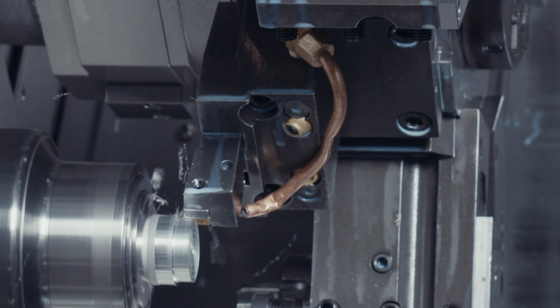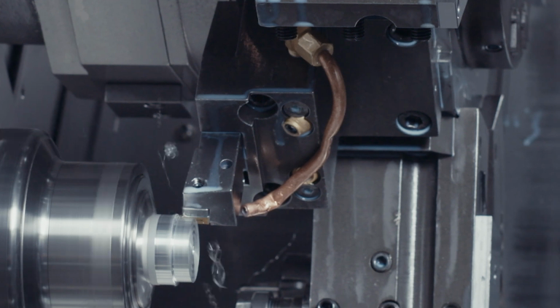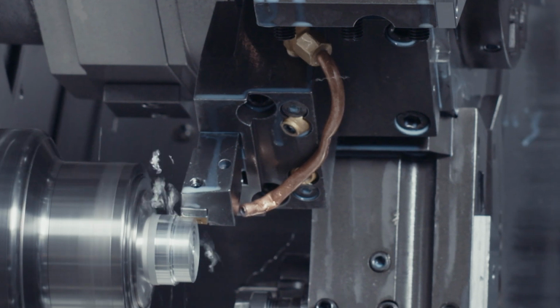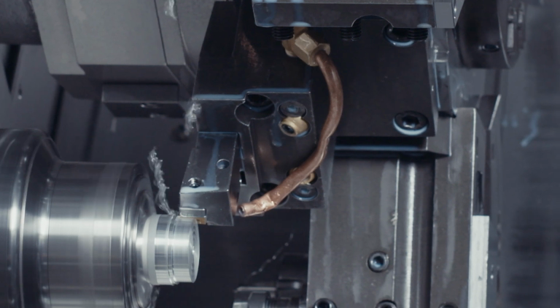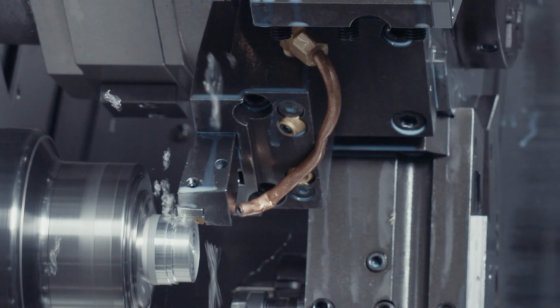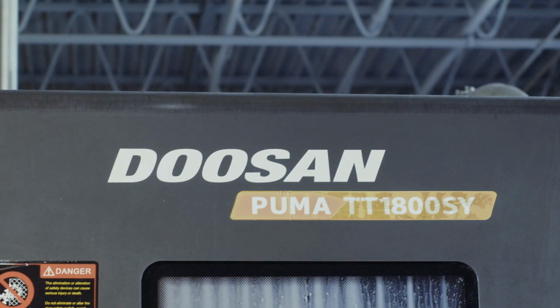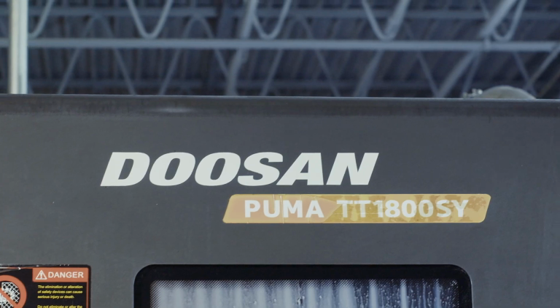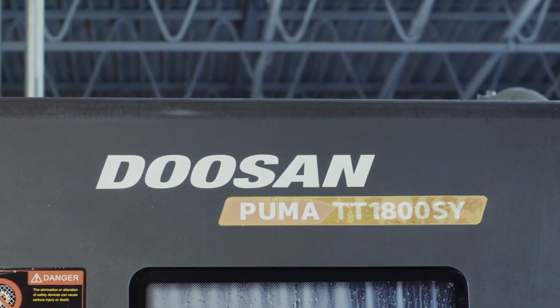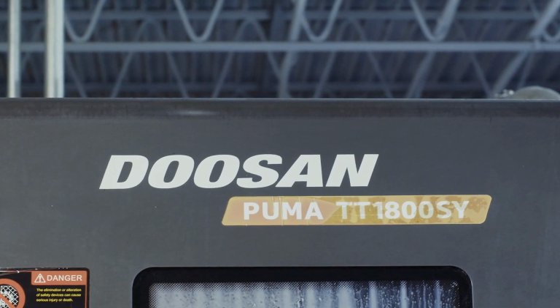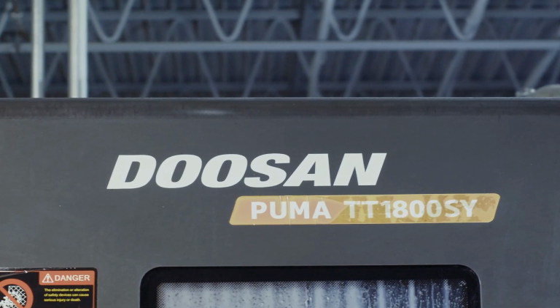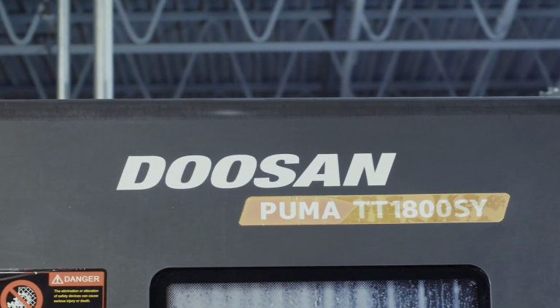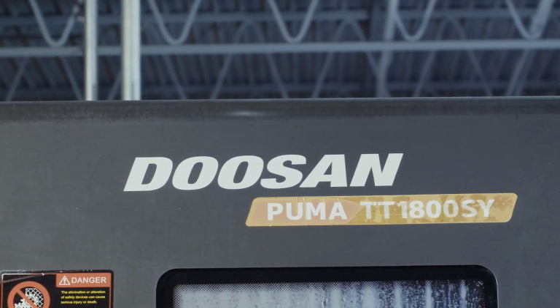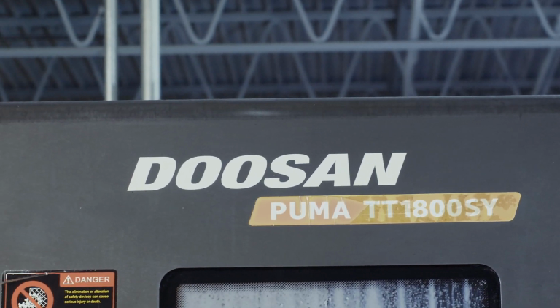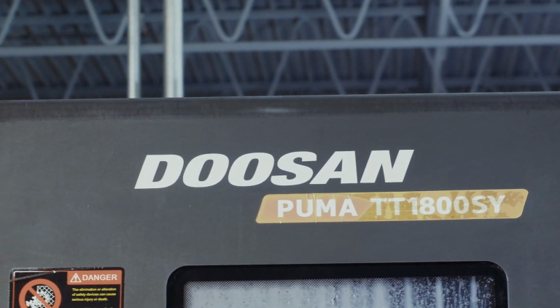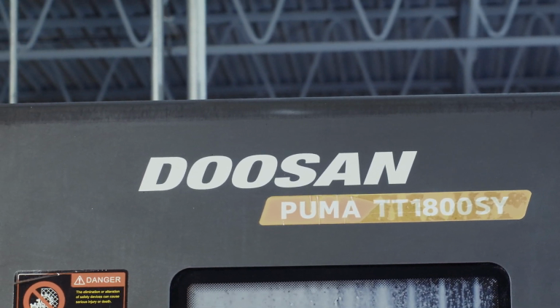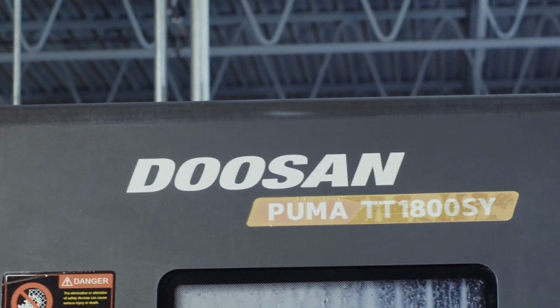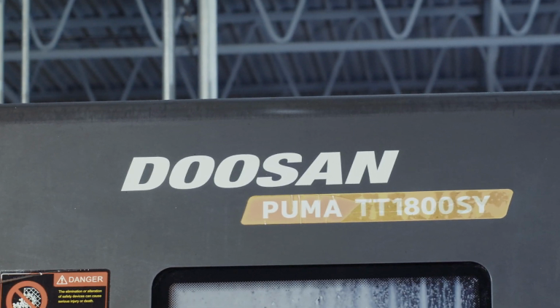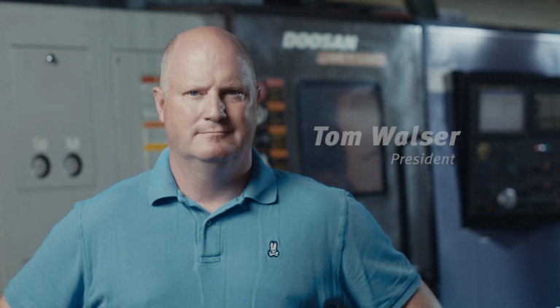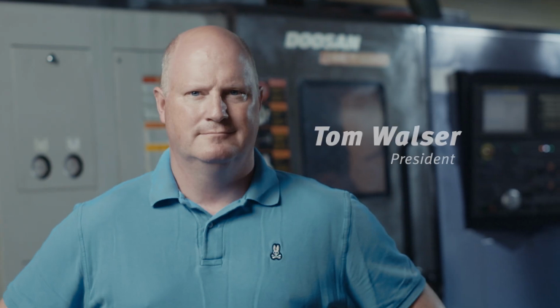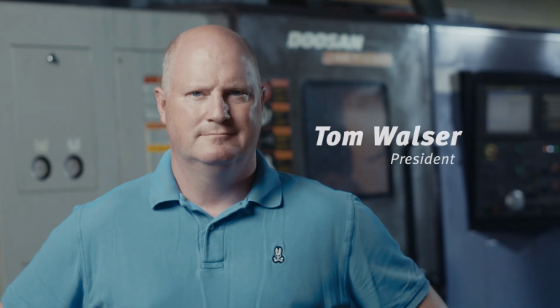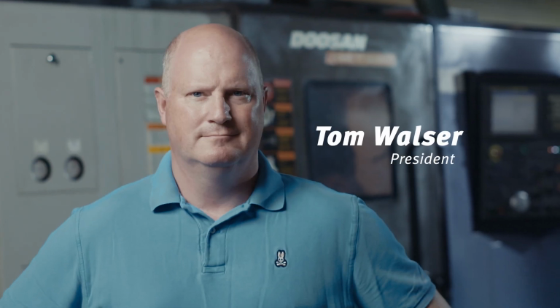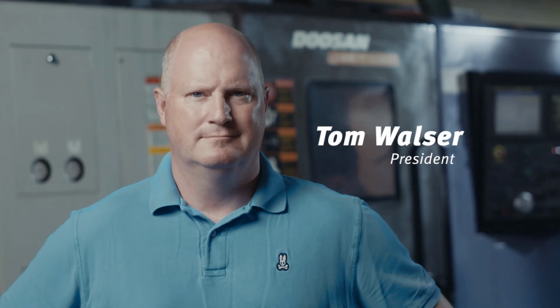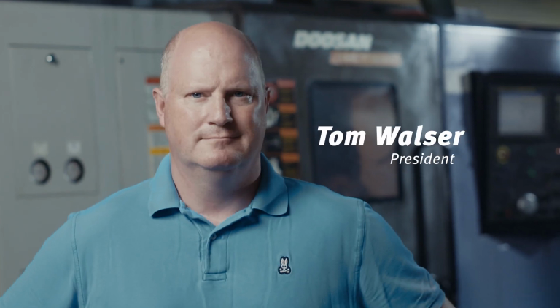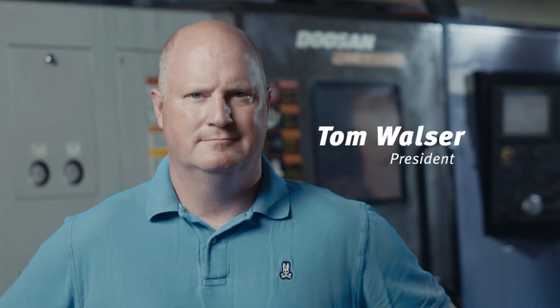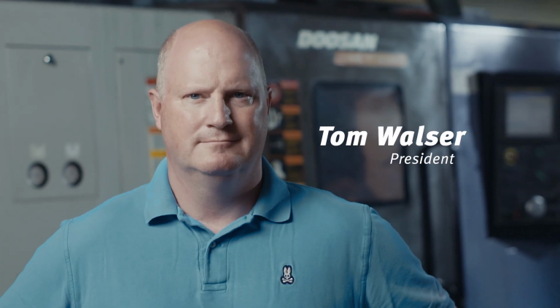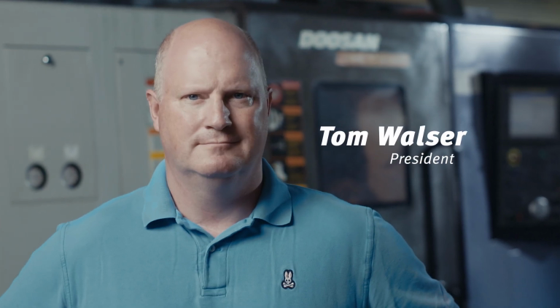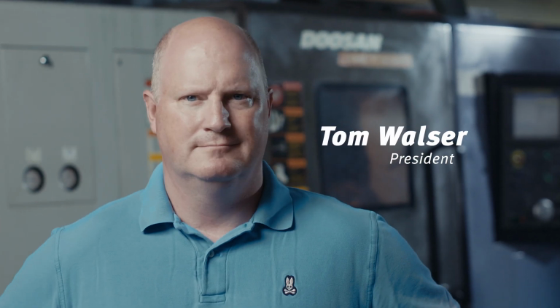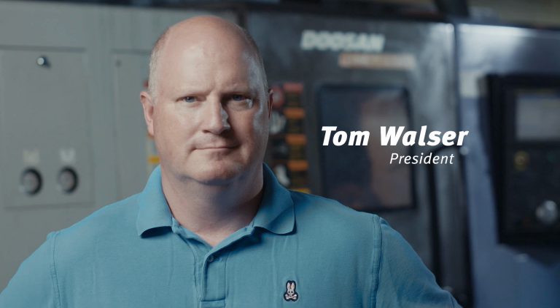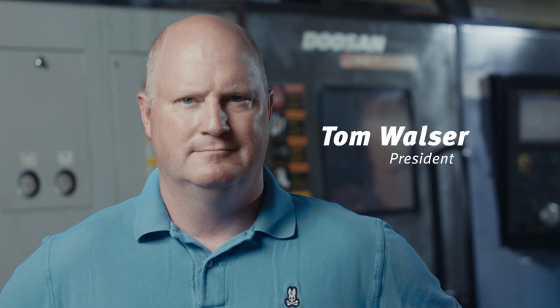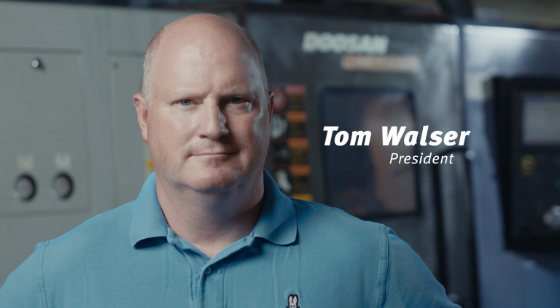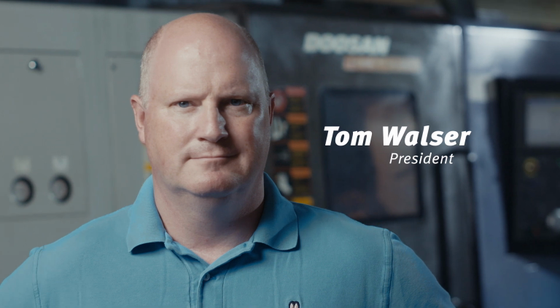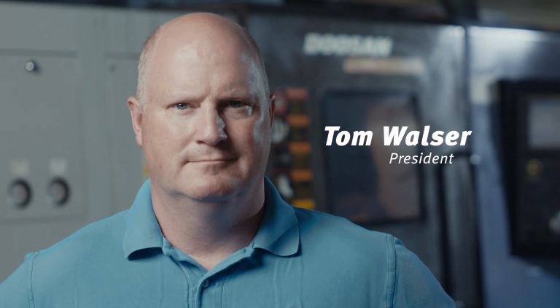What I need is a machine that's just running. I would highly recommend Doosan.